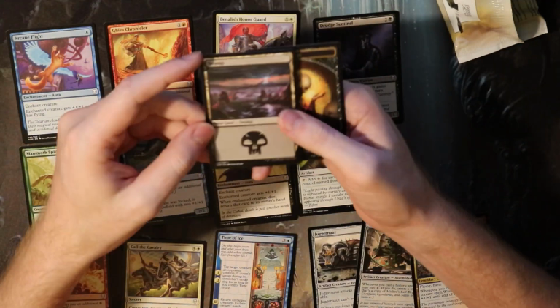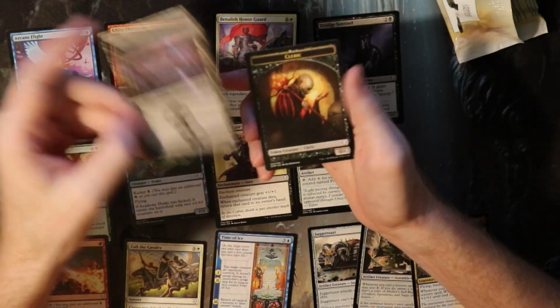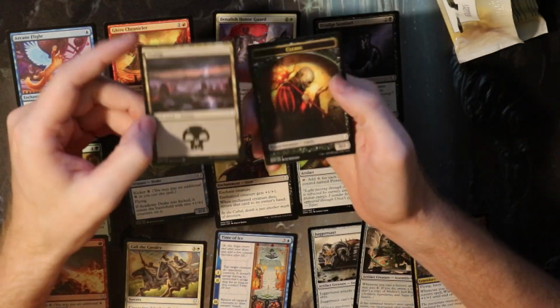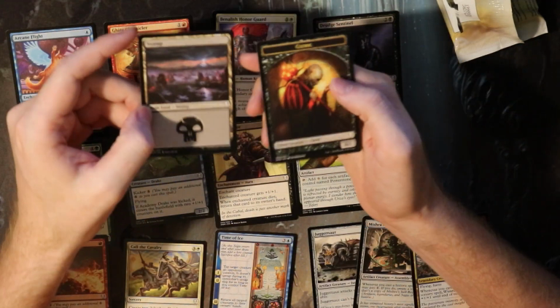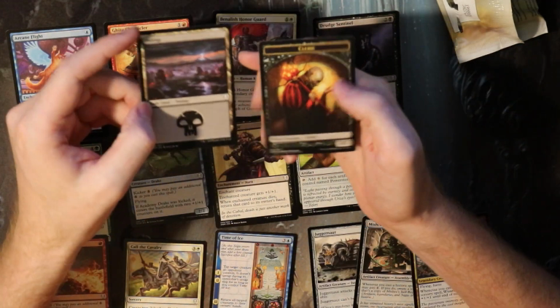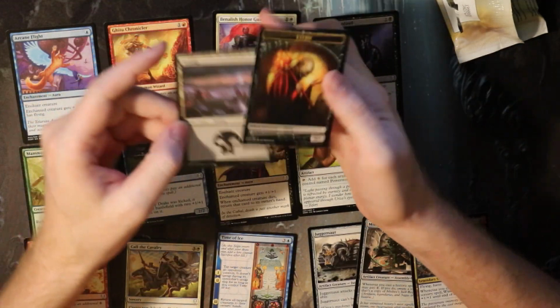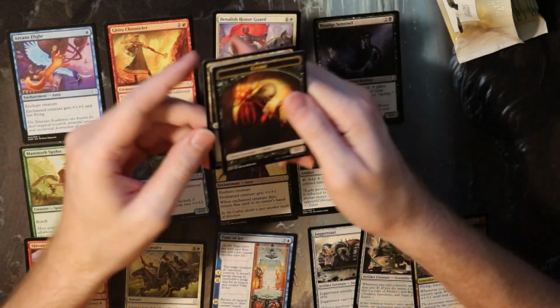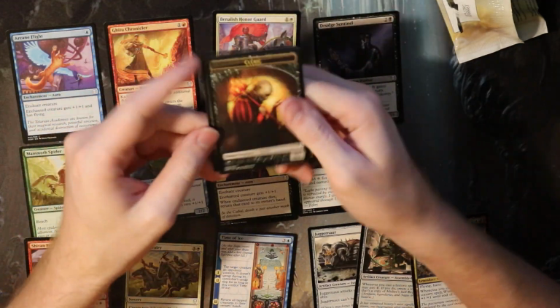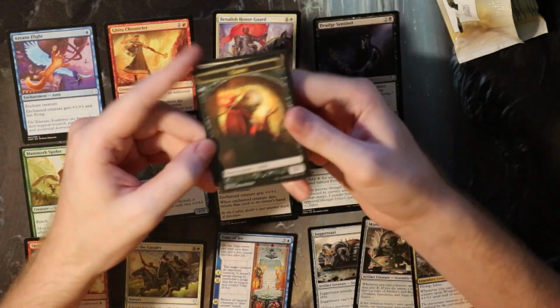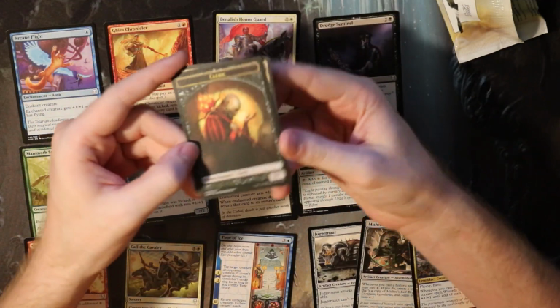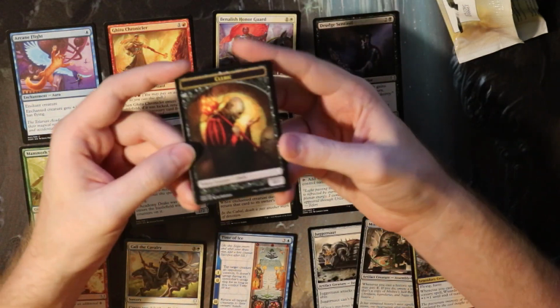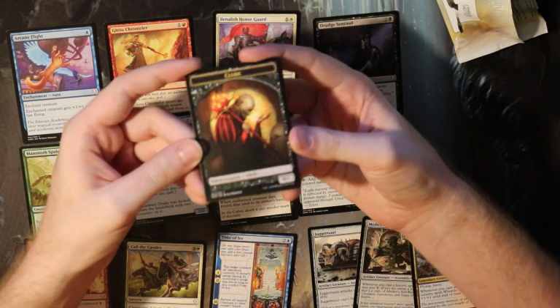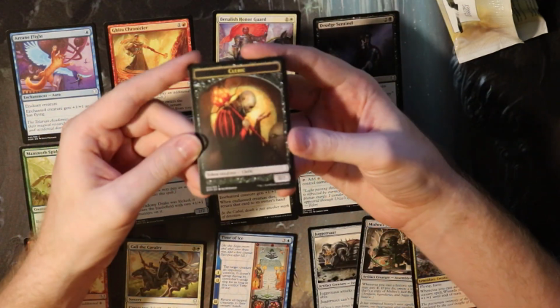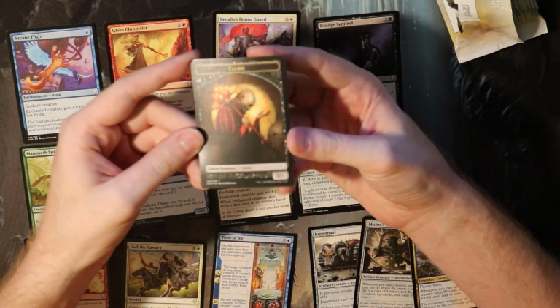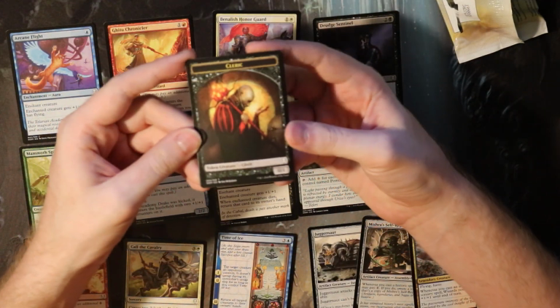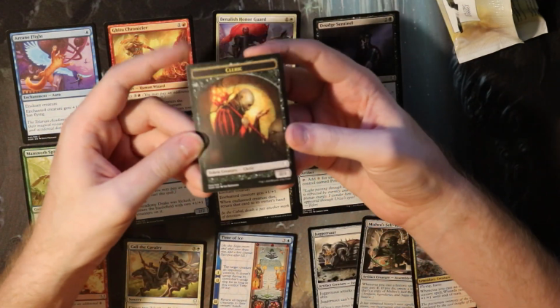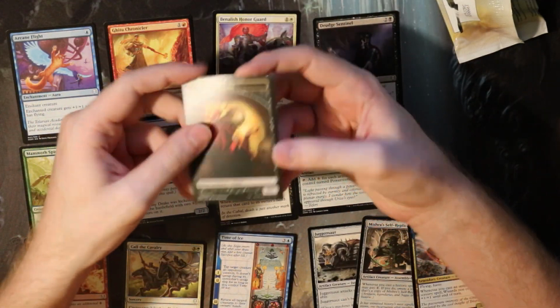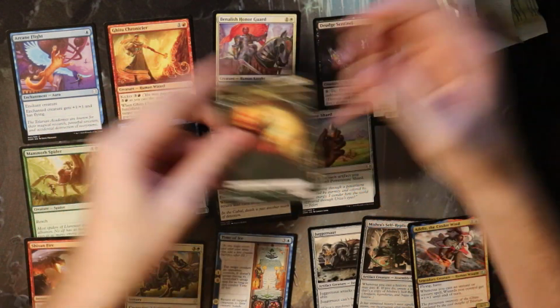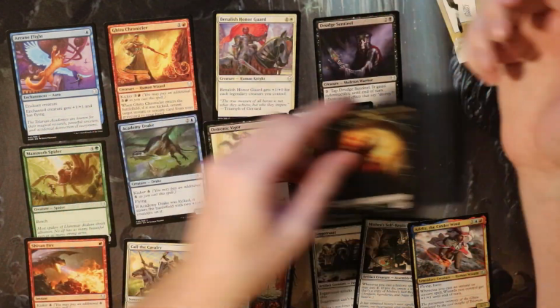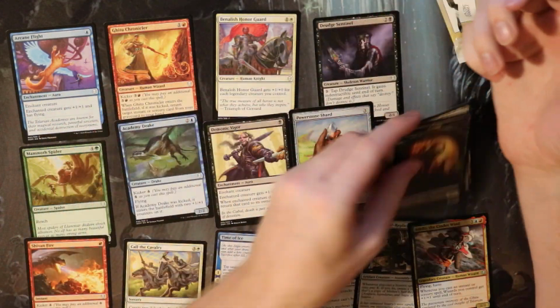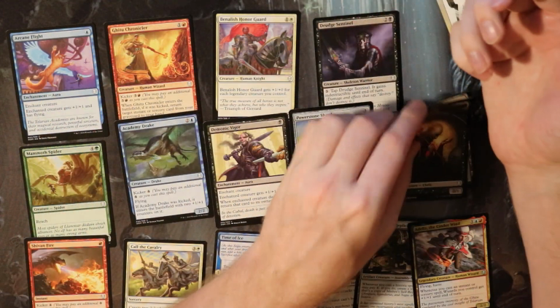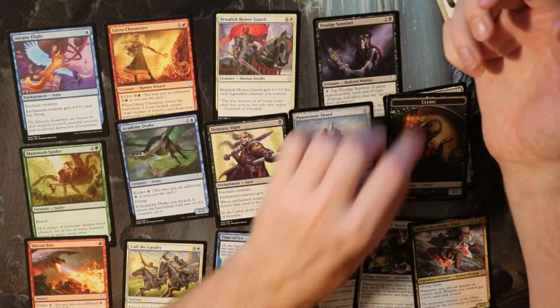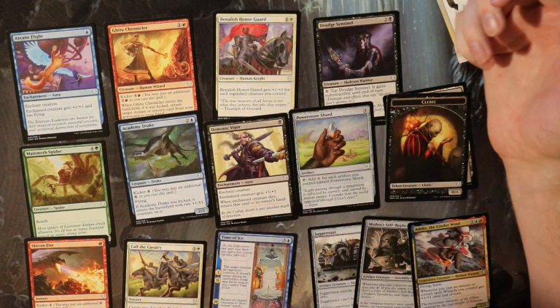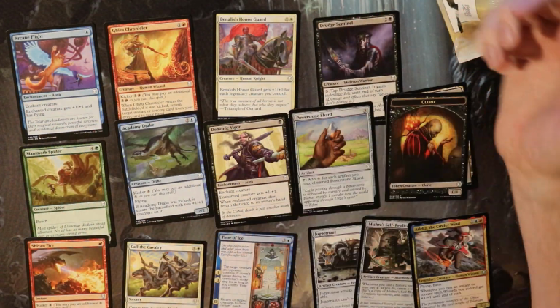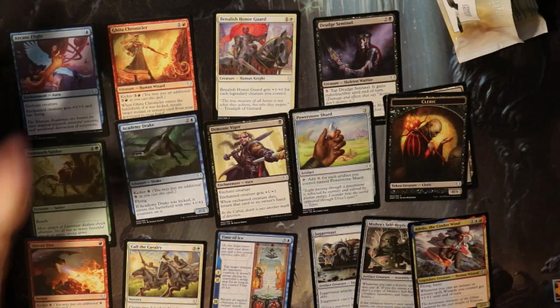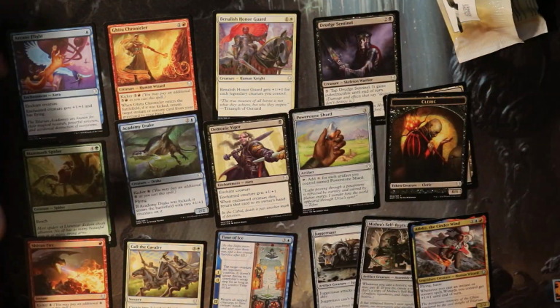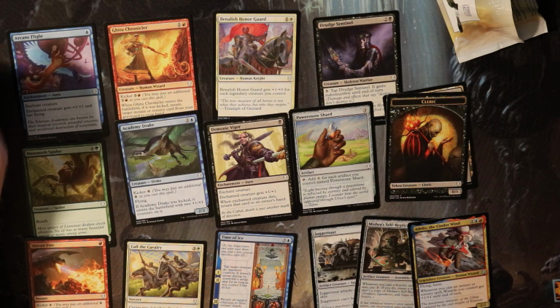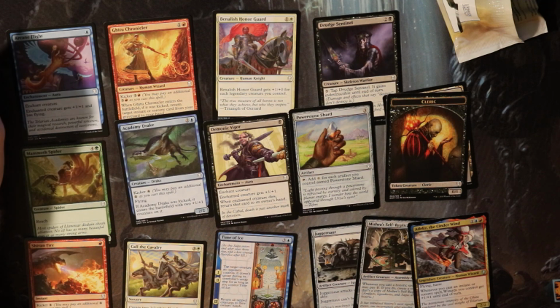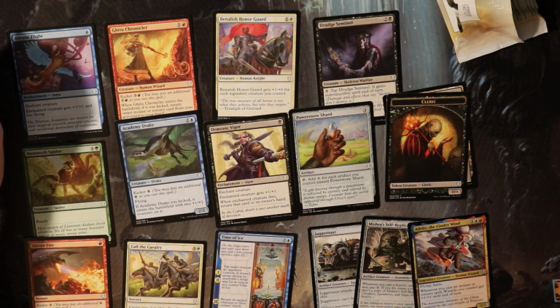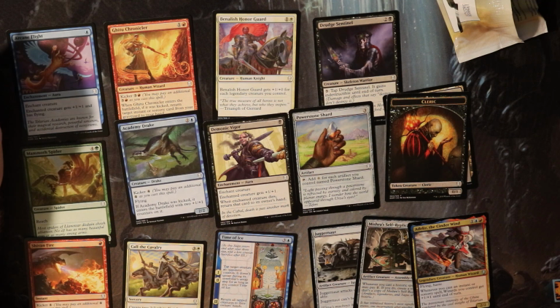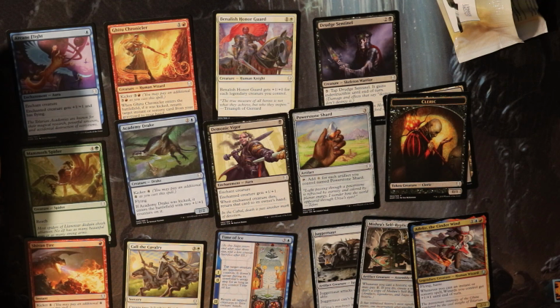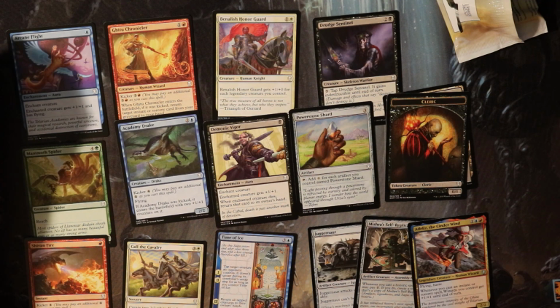Then we've got a swamp and a cleric token looking nice there. And that's our Dominaria pack.